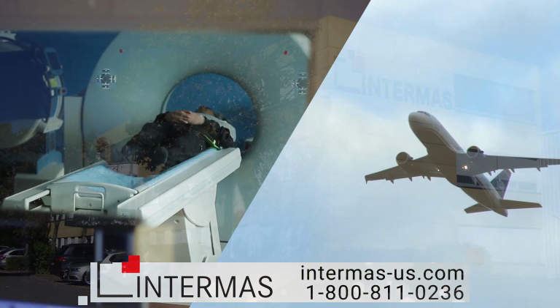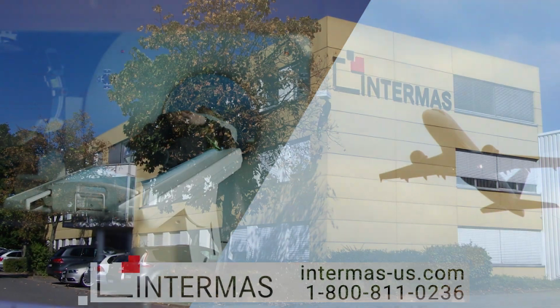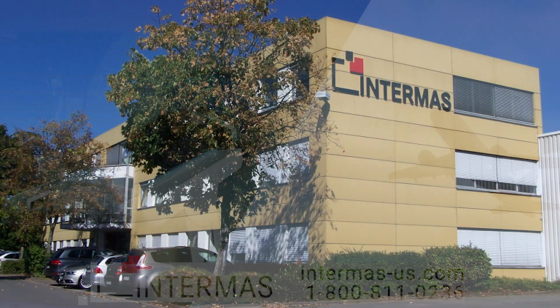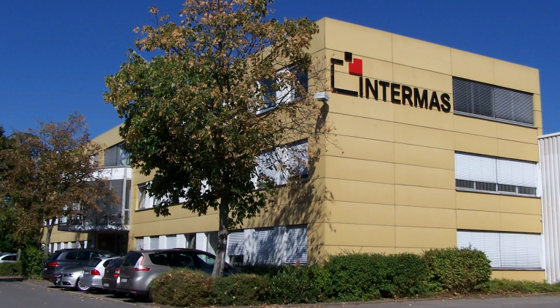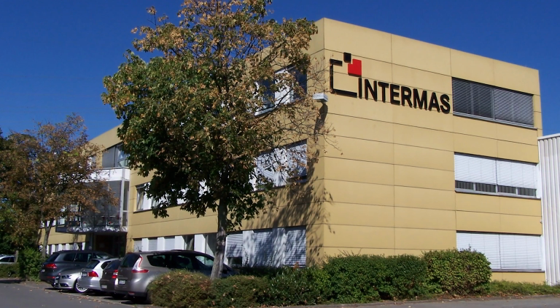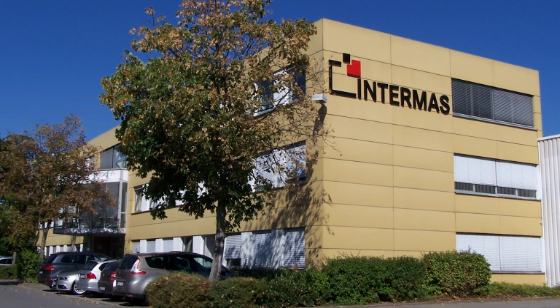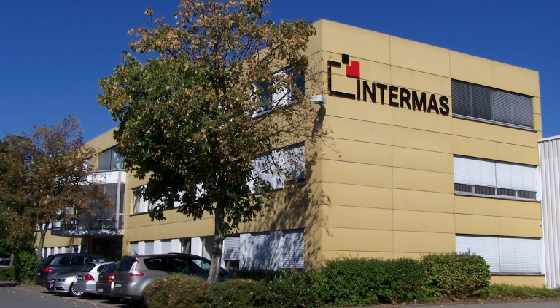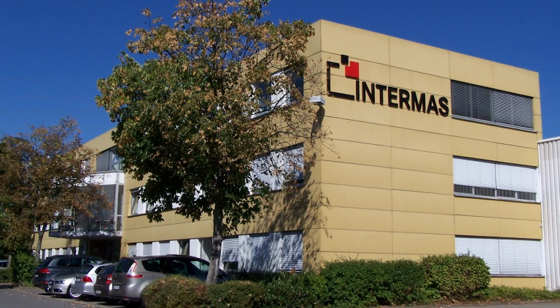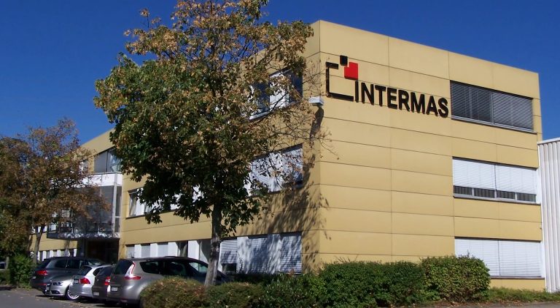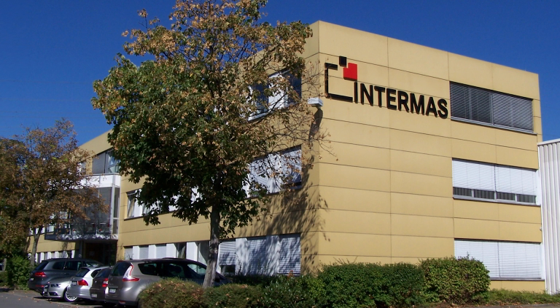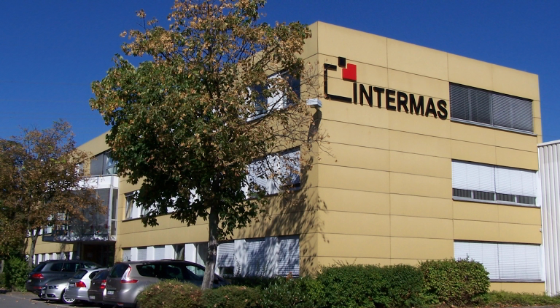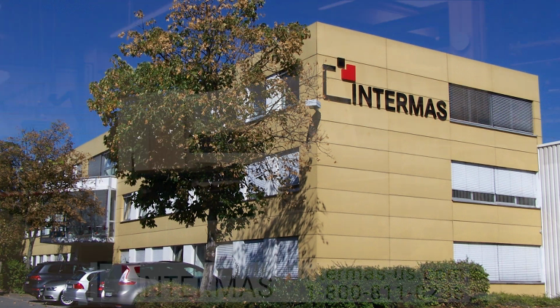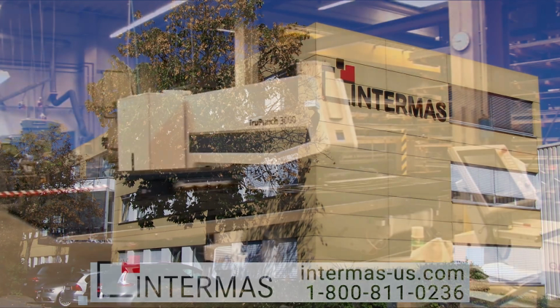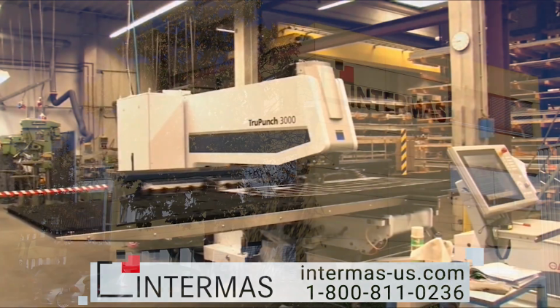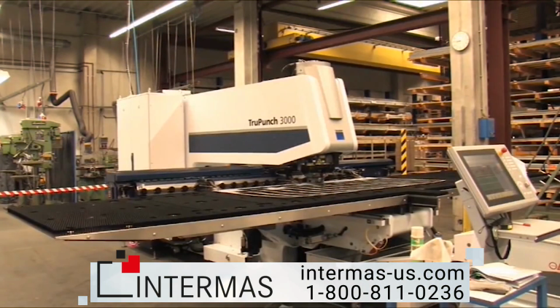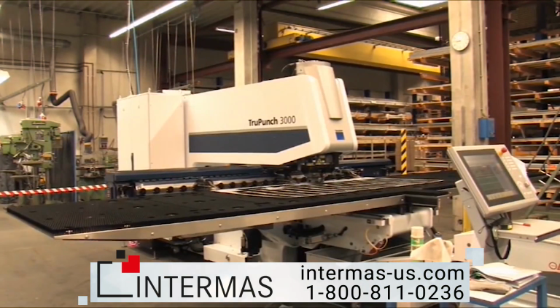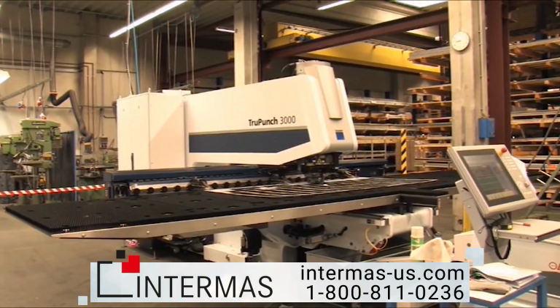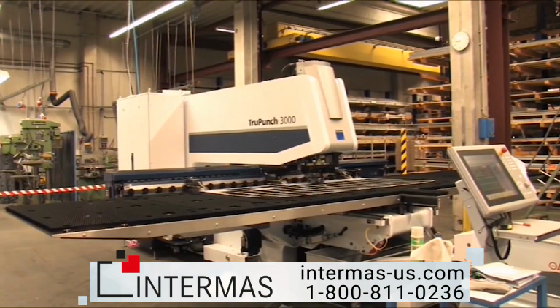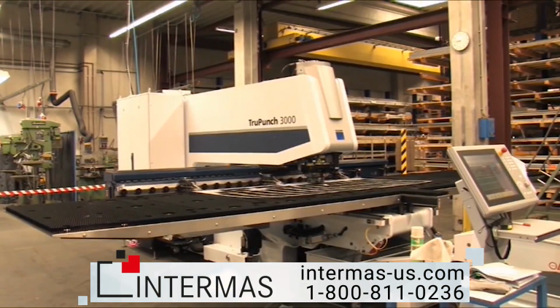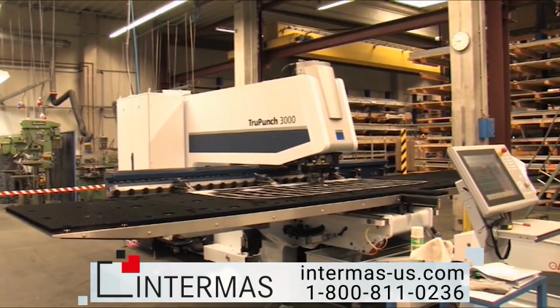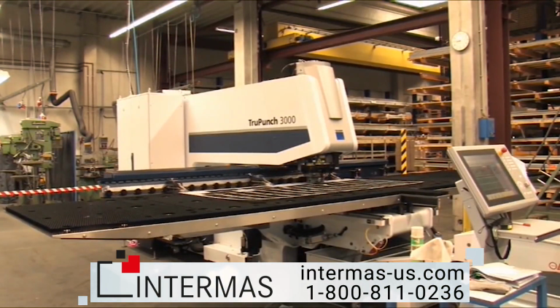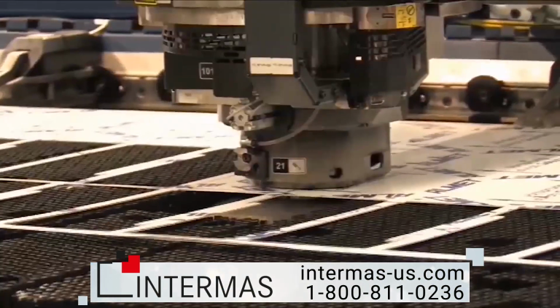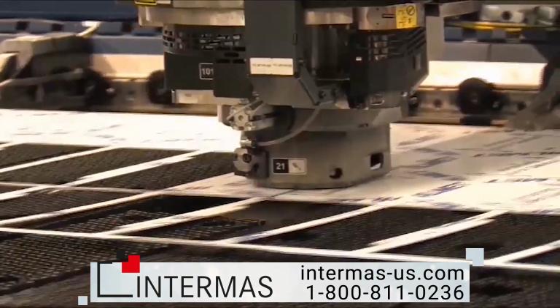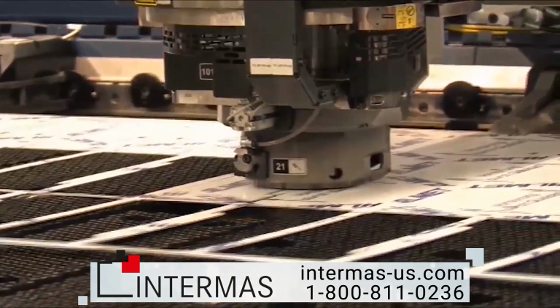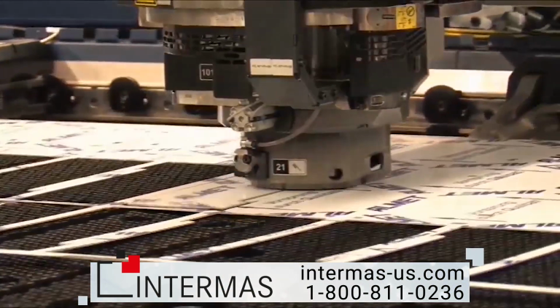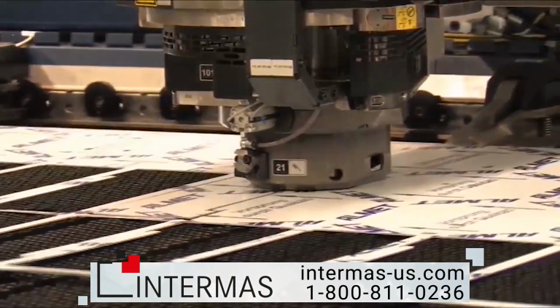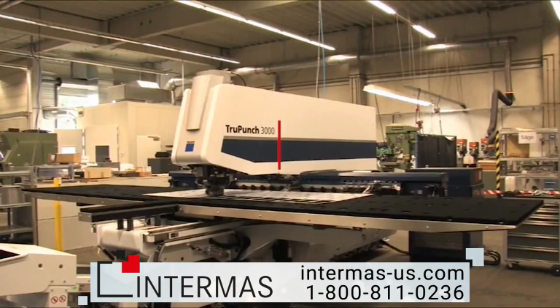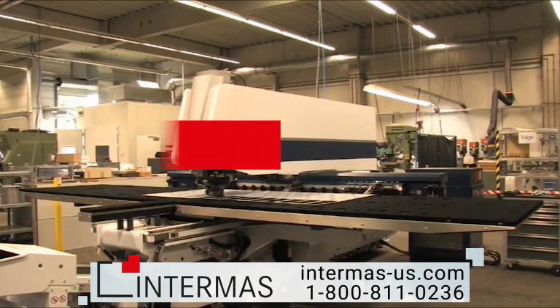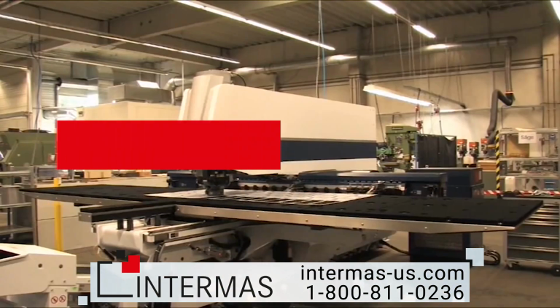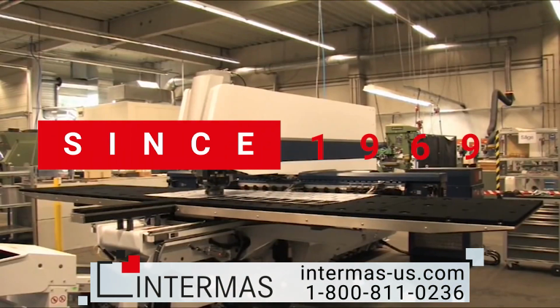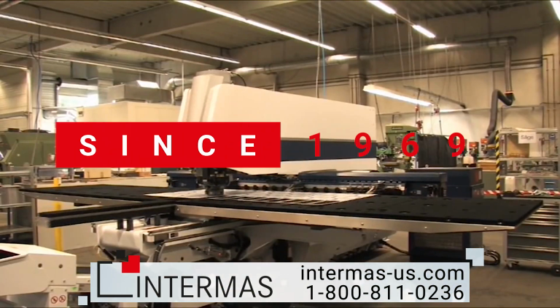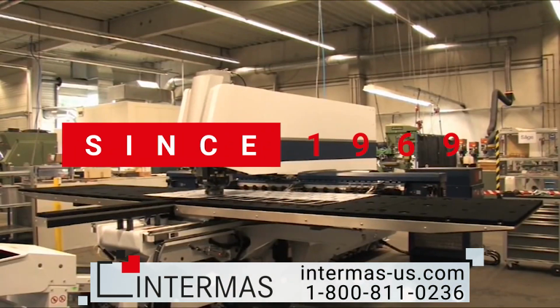That's where Intermass comes into play. We've been designing and manufacturing quality components for electronic housing since 1969.